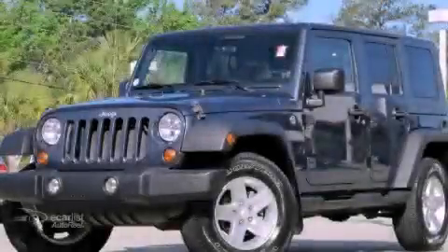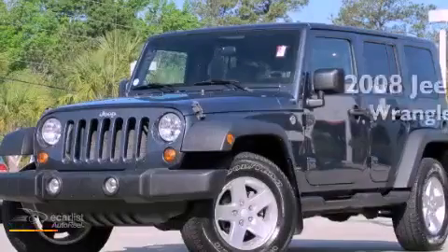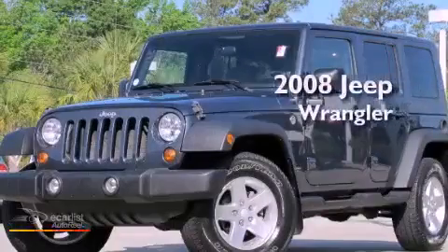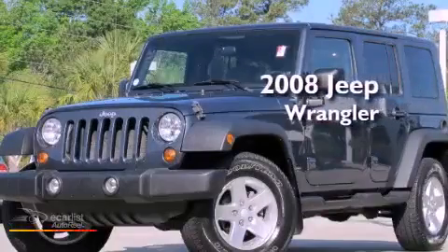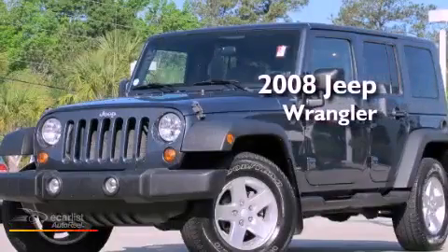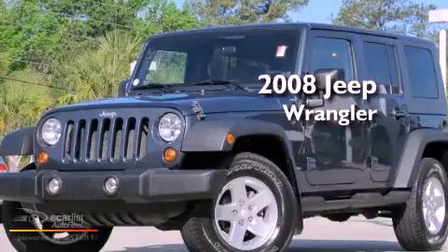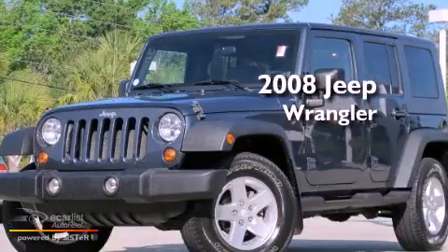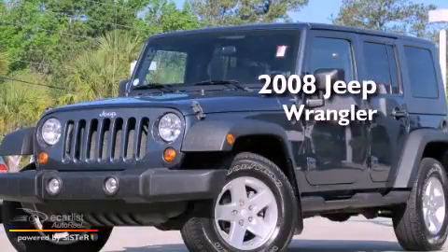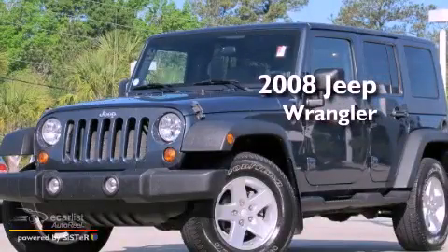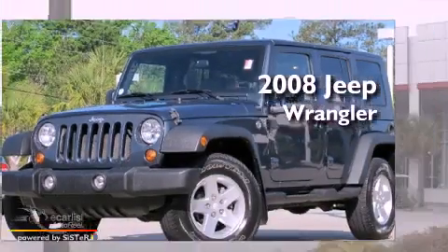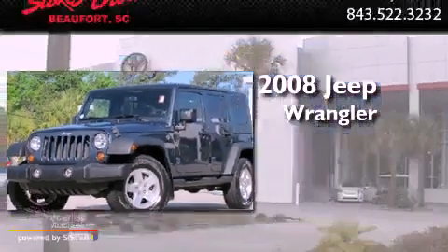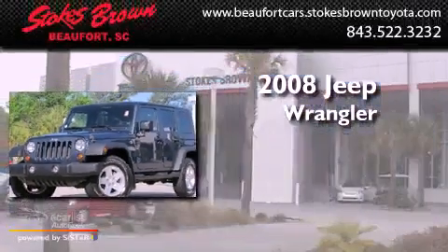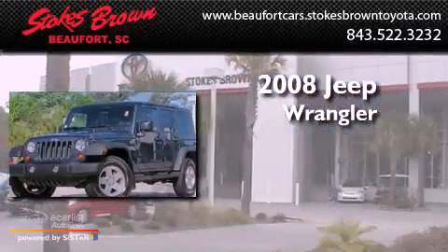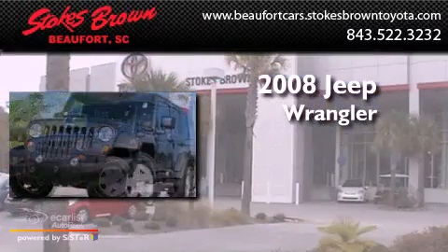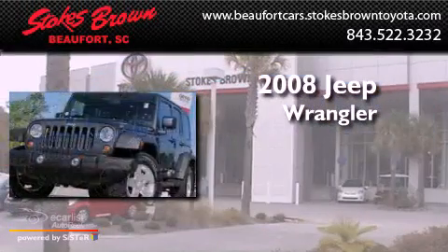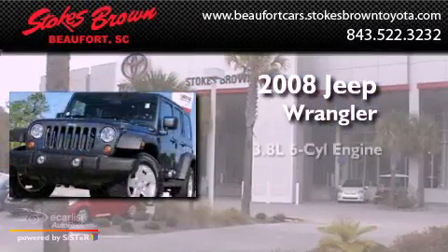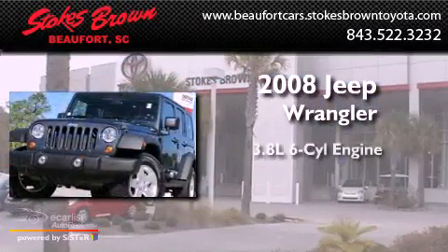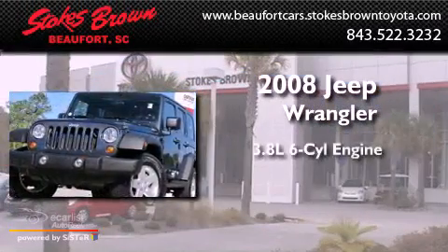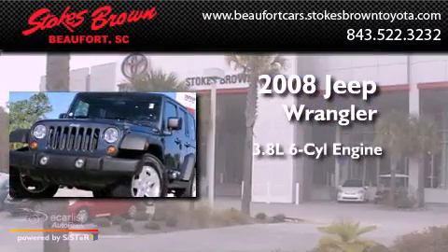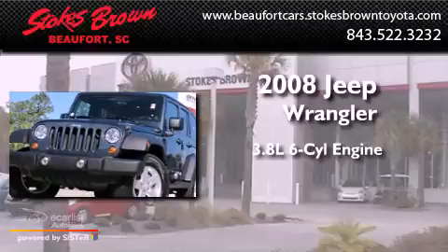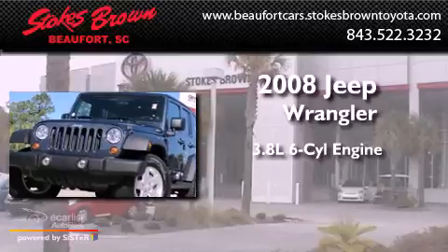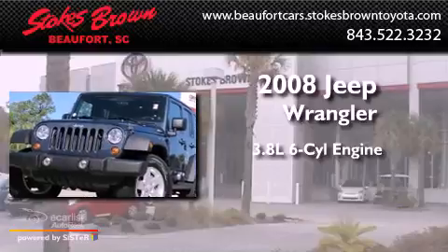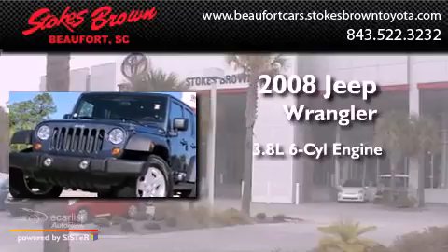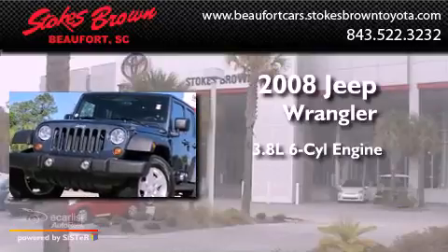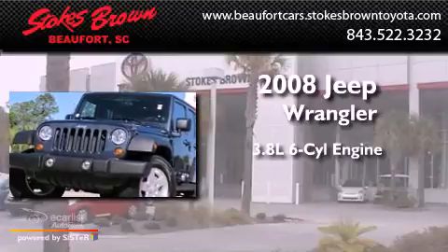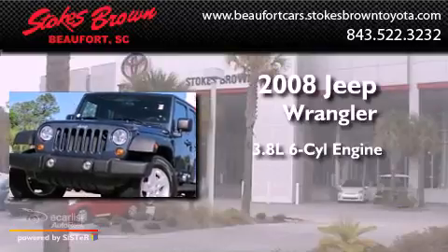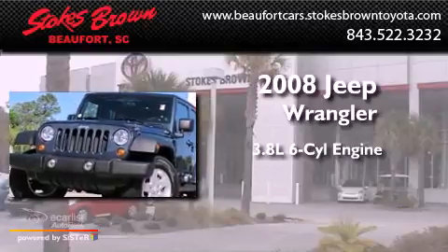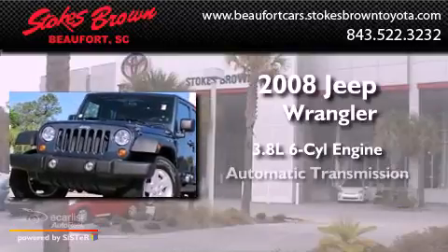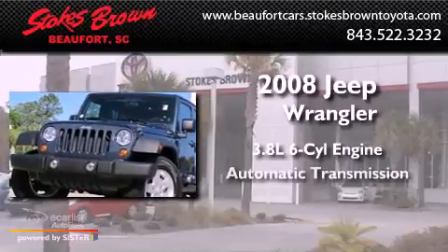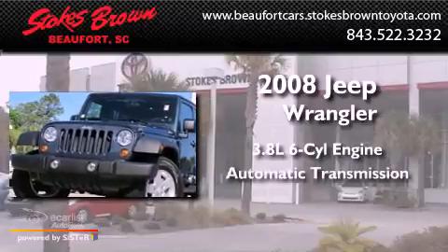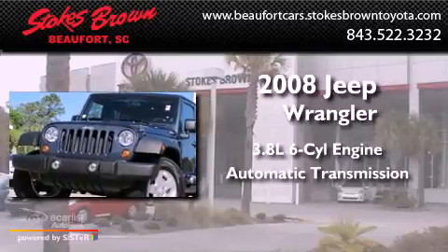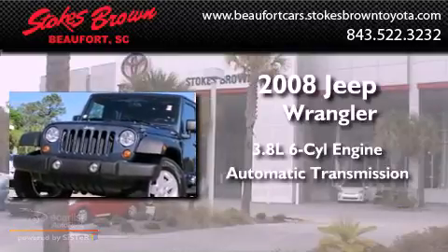This is a 2008 Jeep Wrangler. It features a 3.8-liter six-cylinder engine and an automatic transmission.